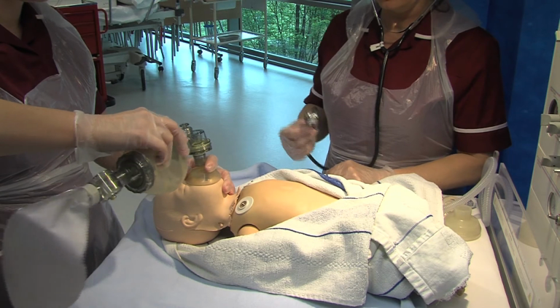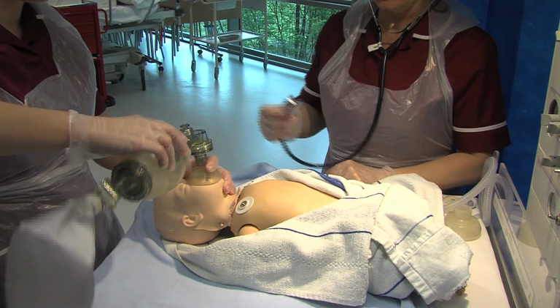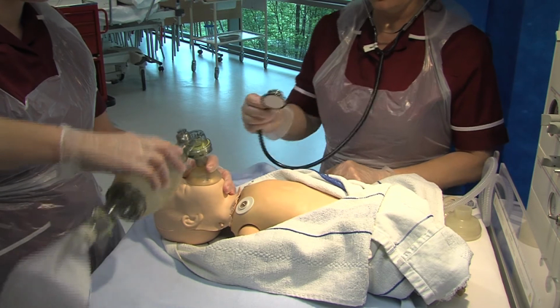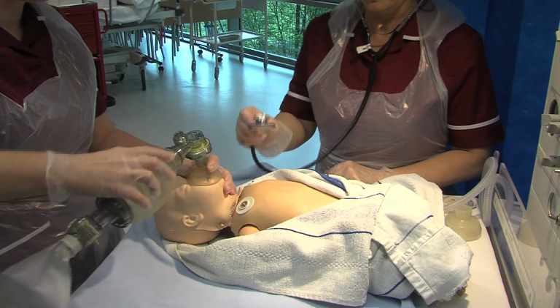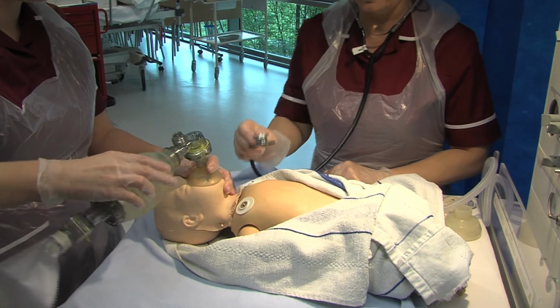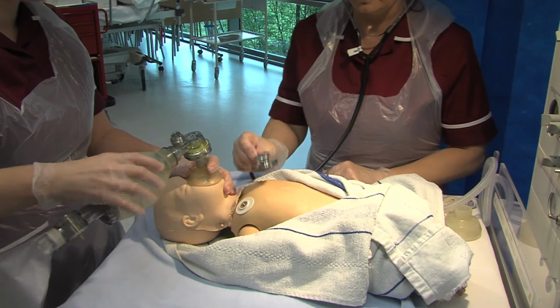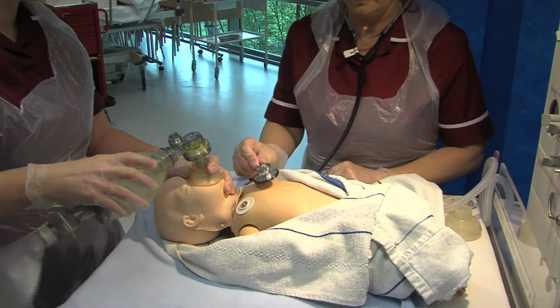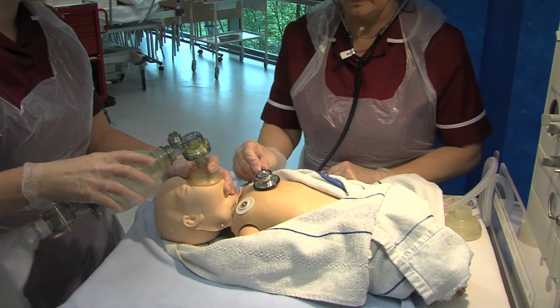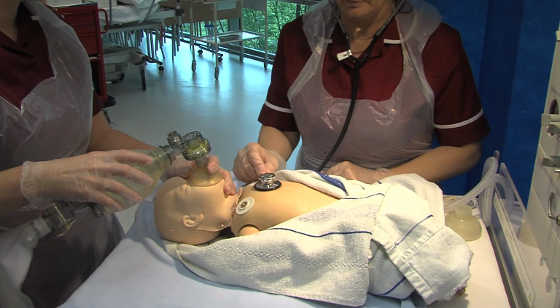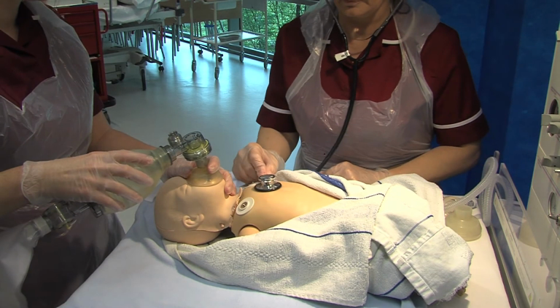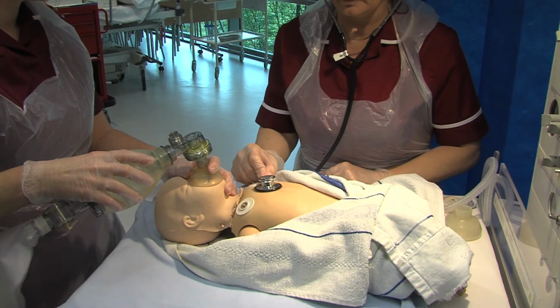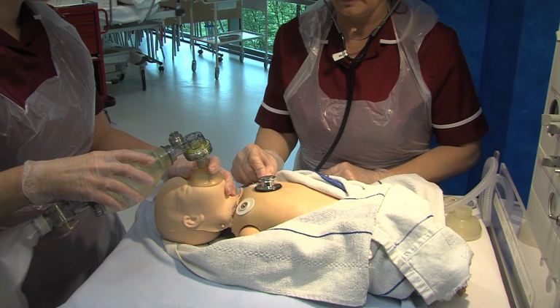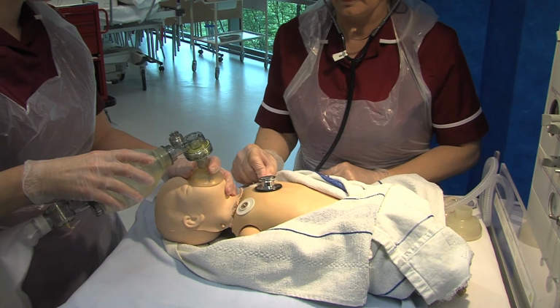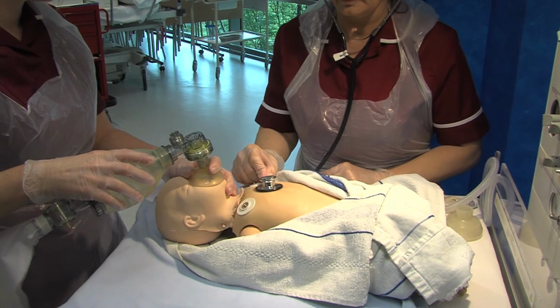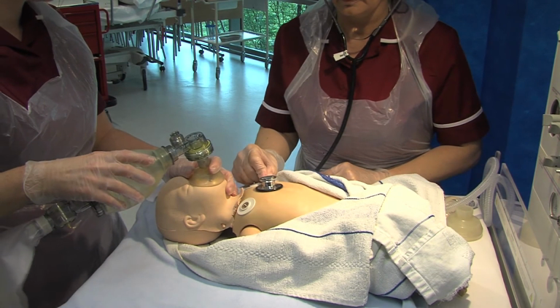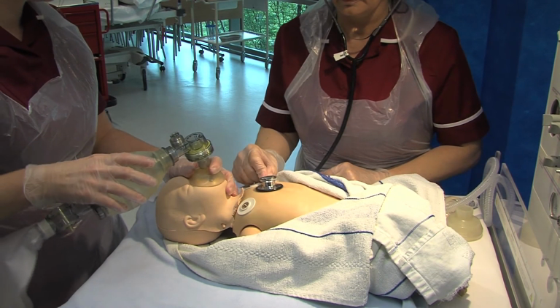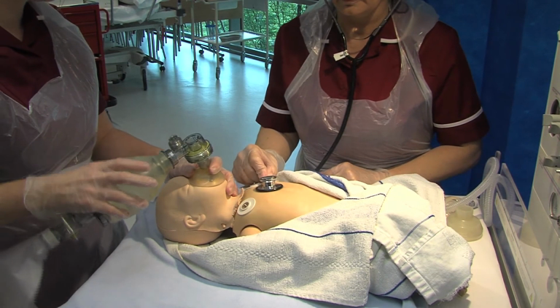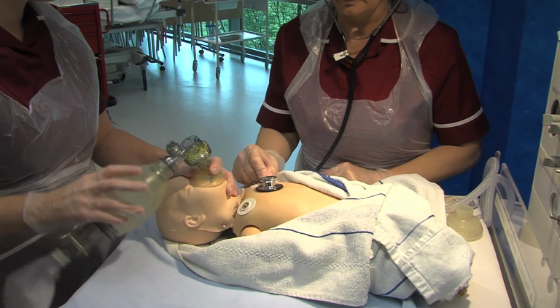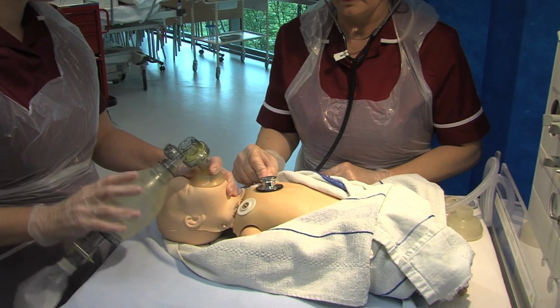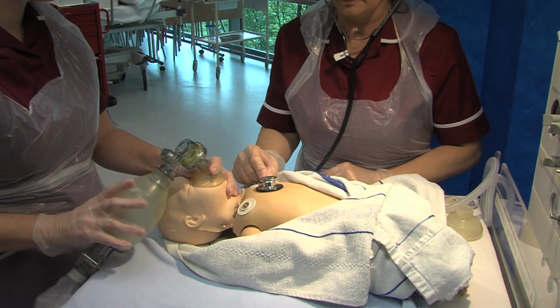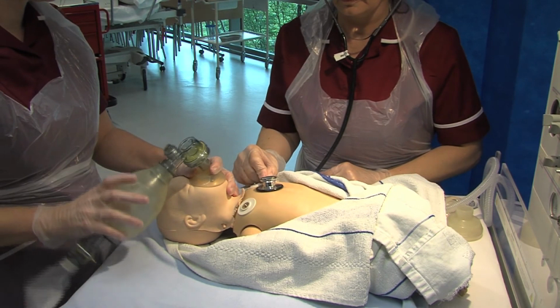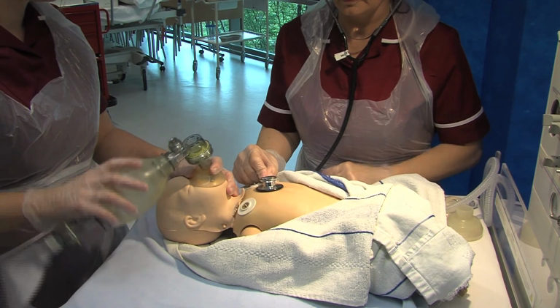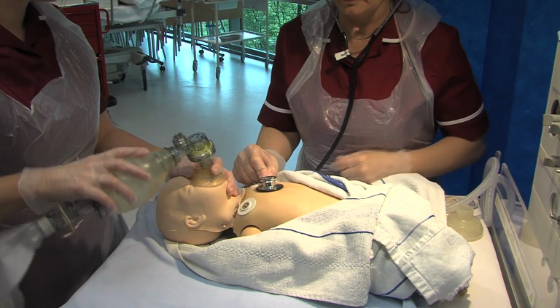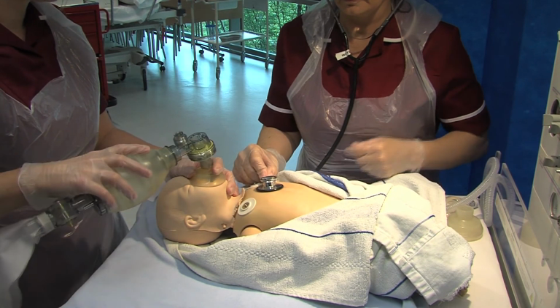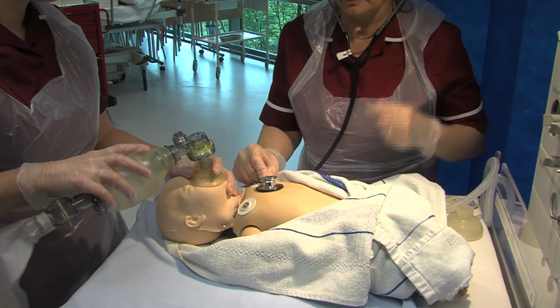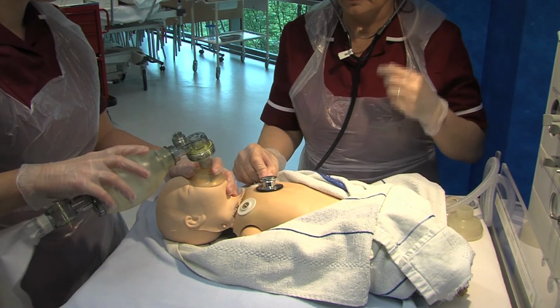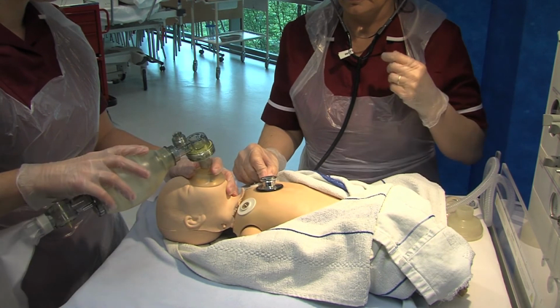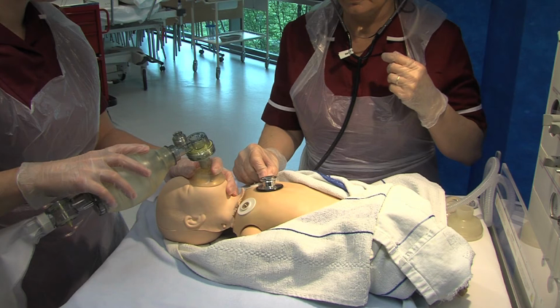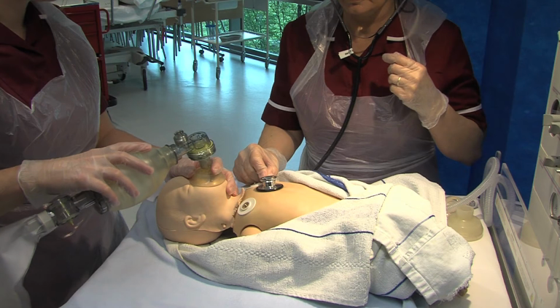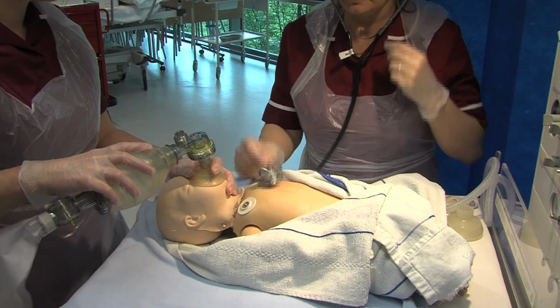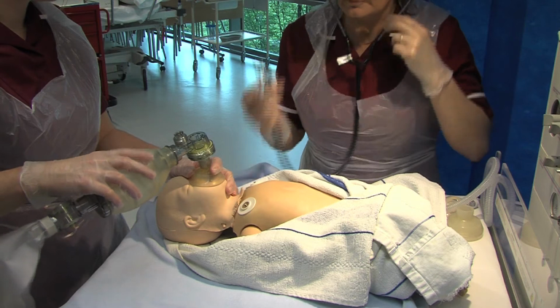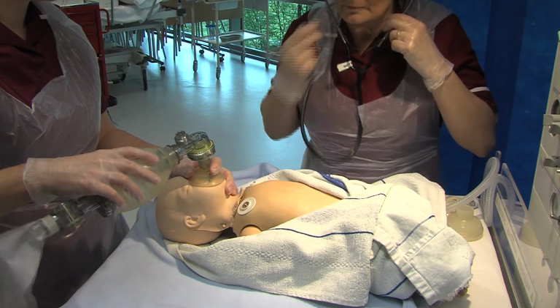Following this, if the chest has risen, reassess for tone, colour, breathing and heart rate.